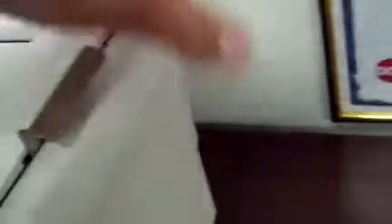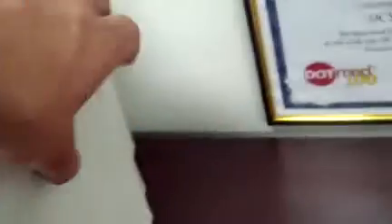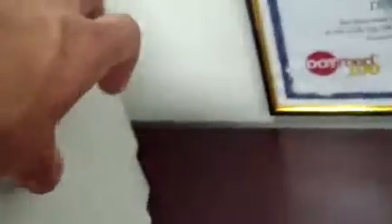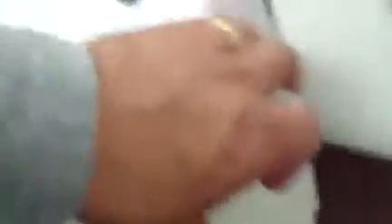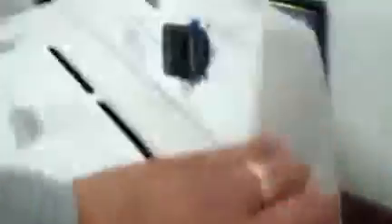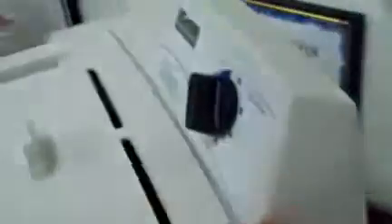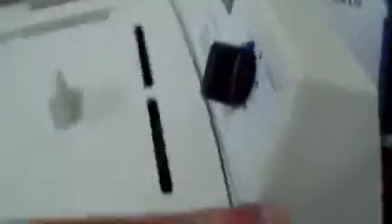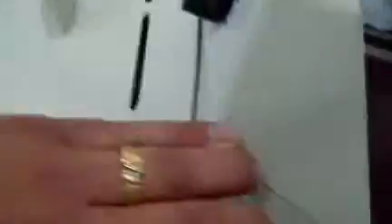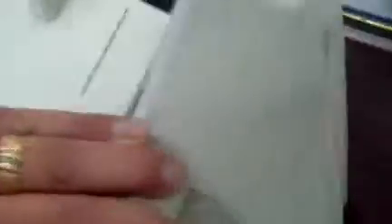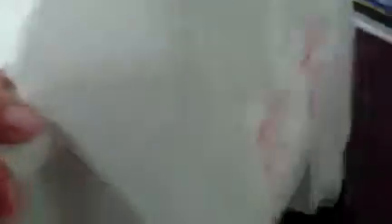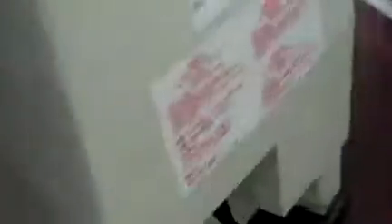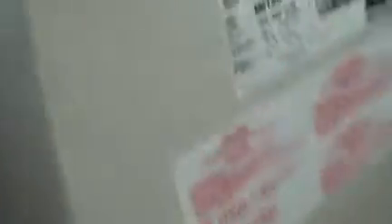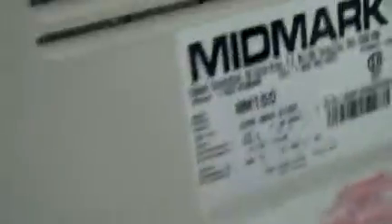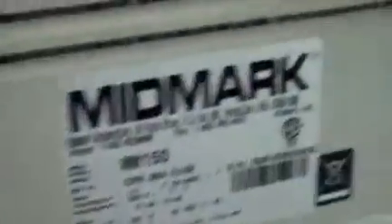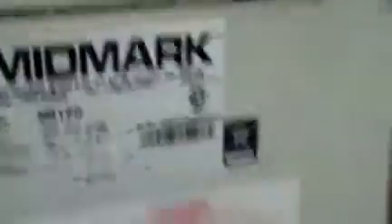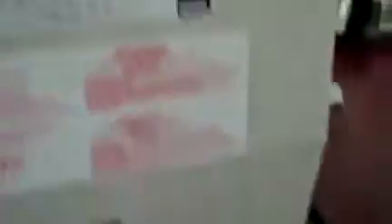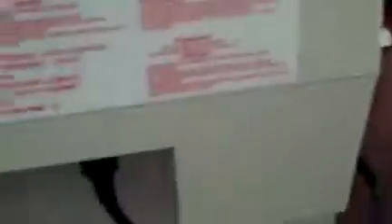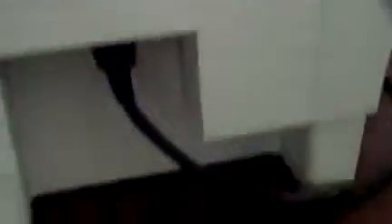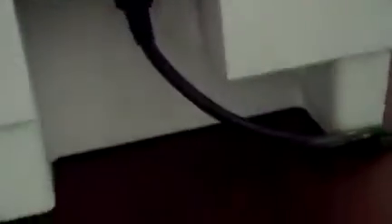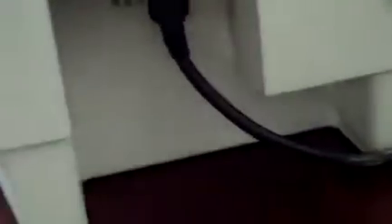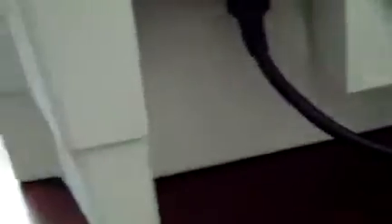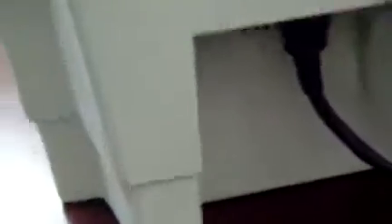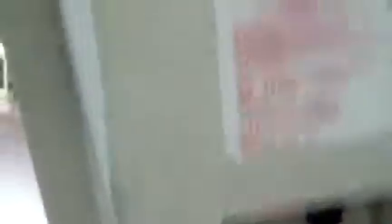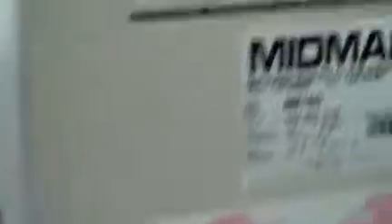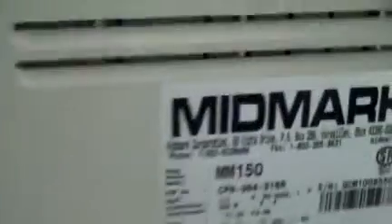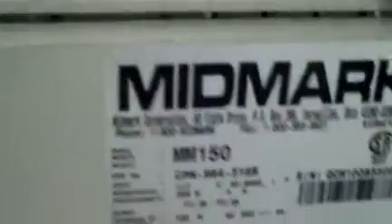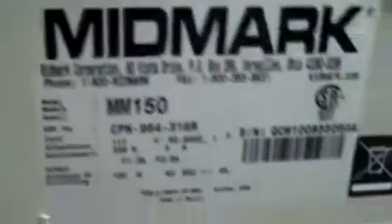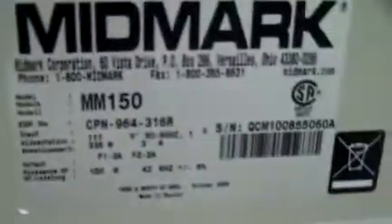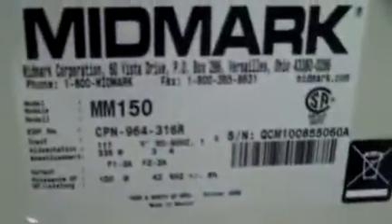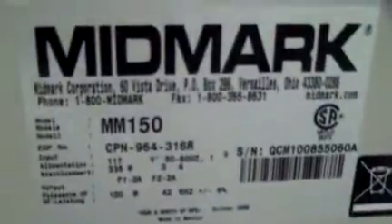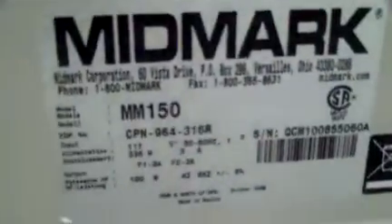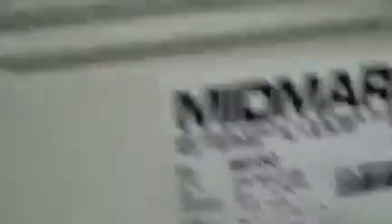The tray is in good condition. As you can see, it's just in really nice cosmetic condition.